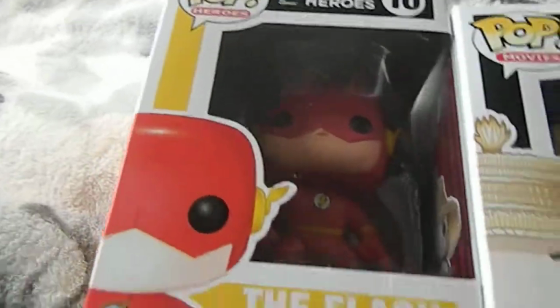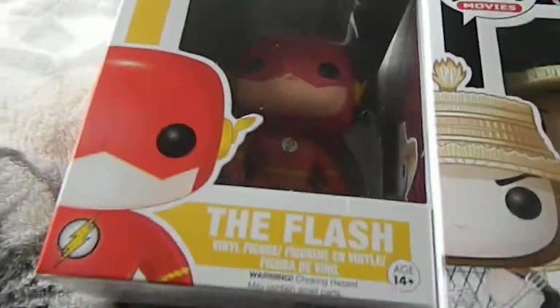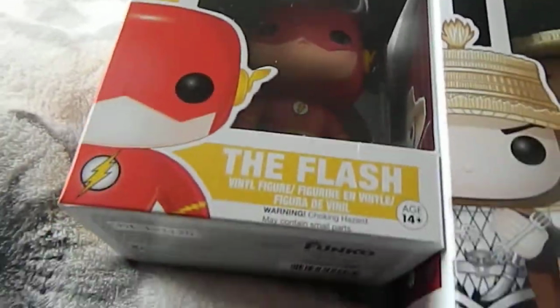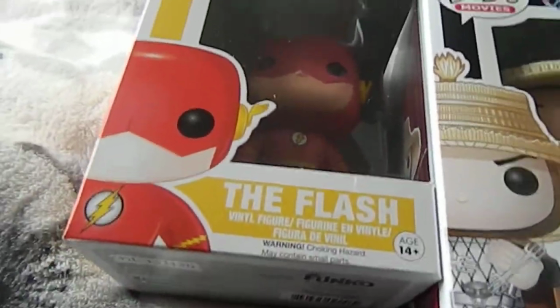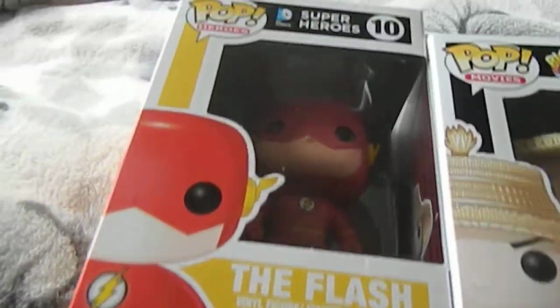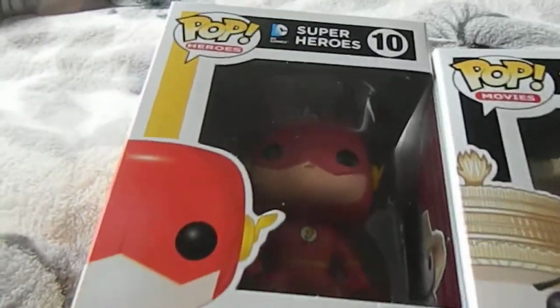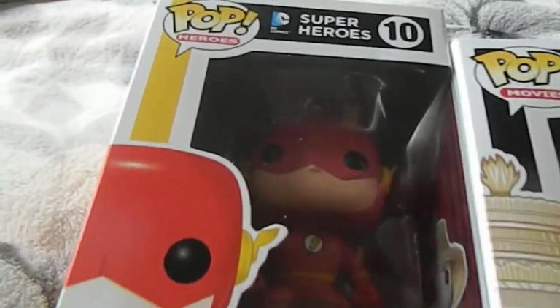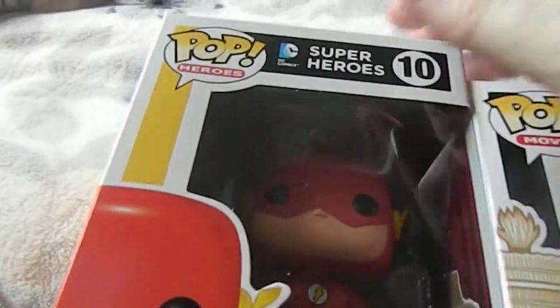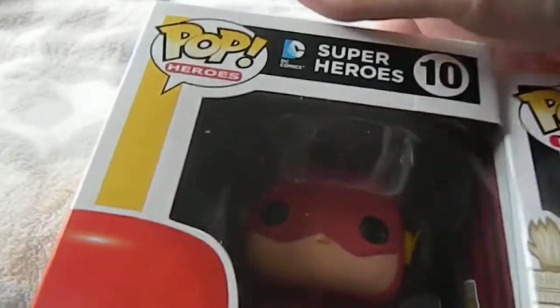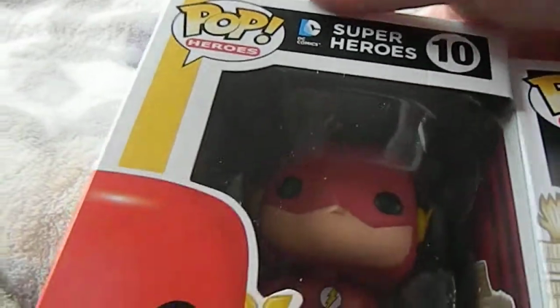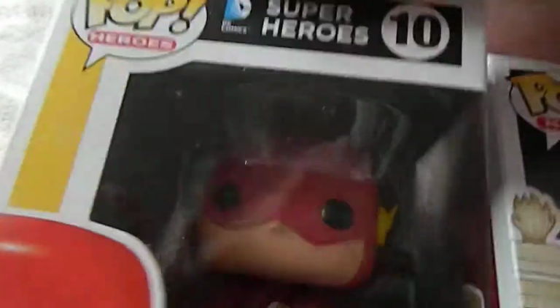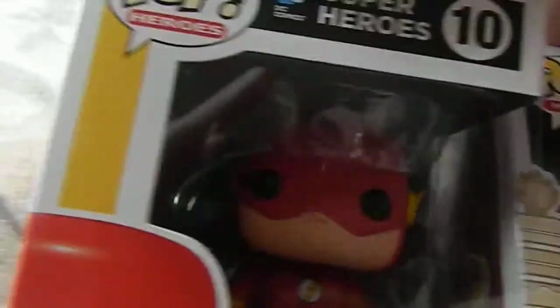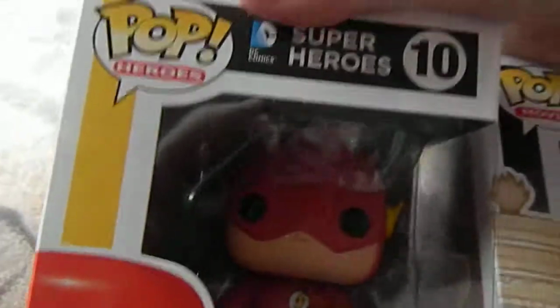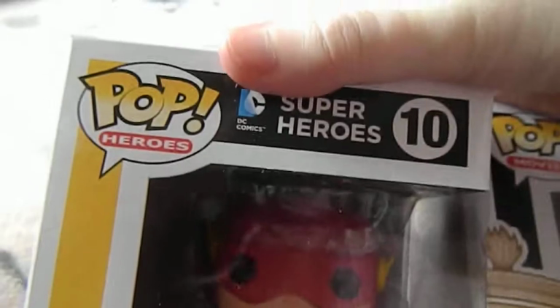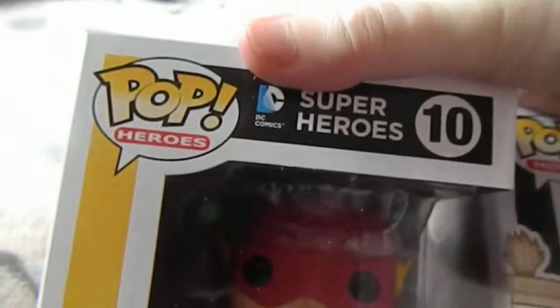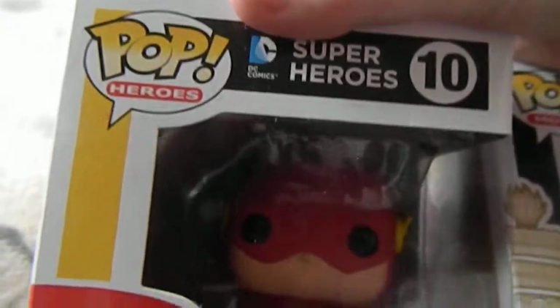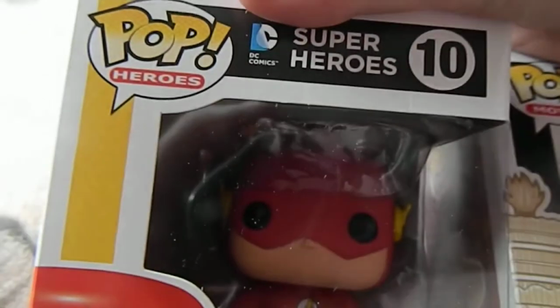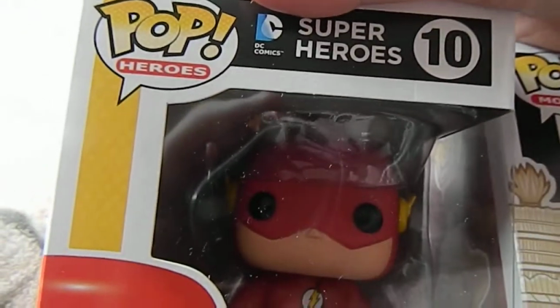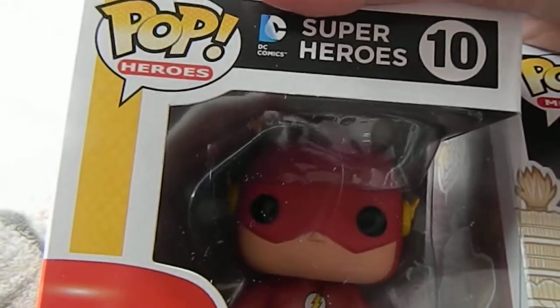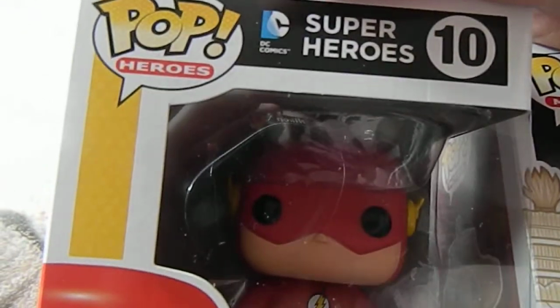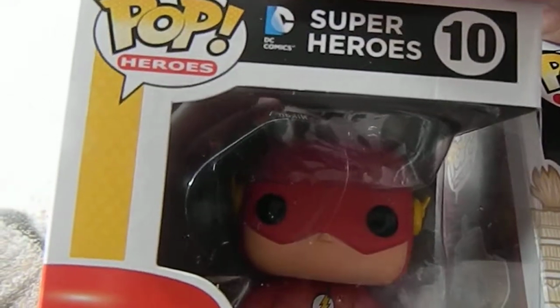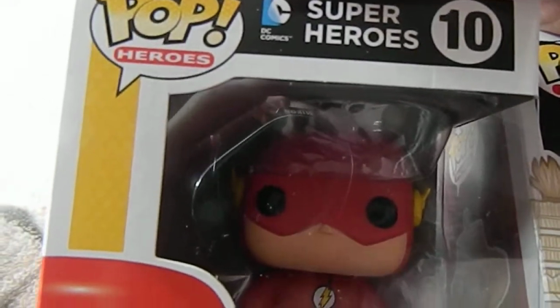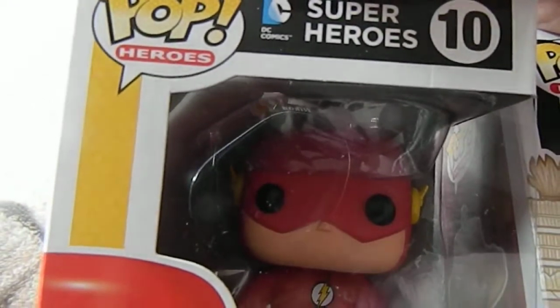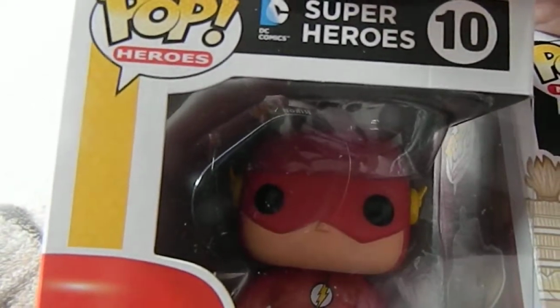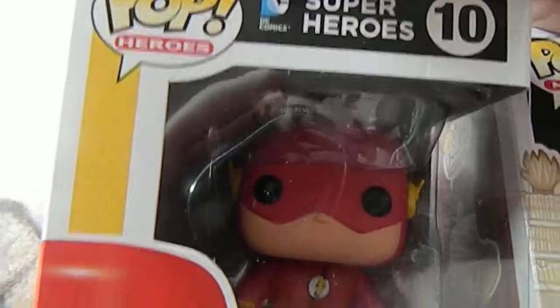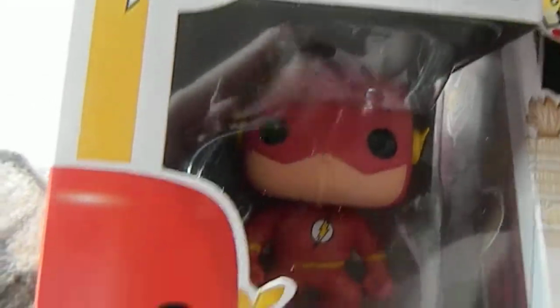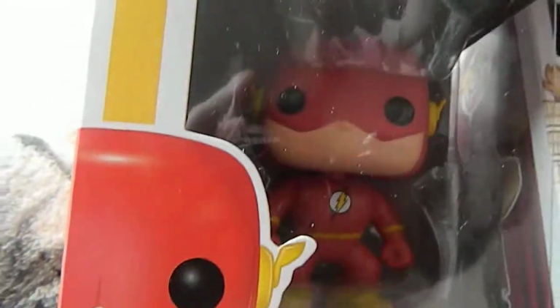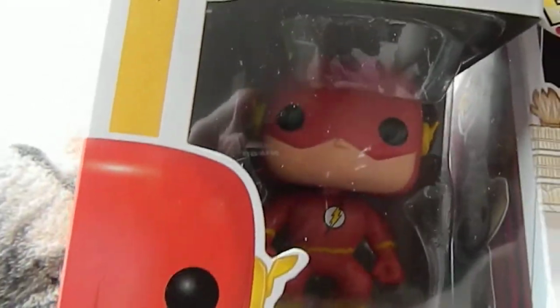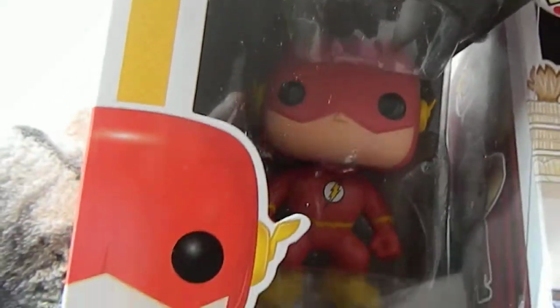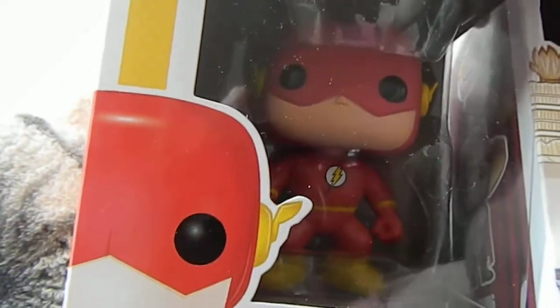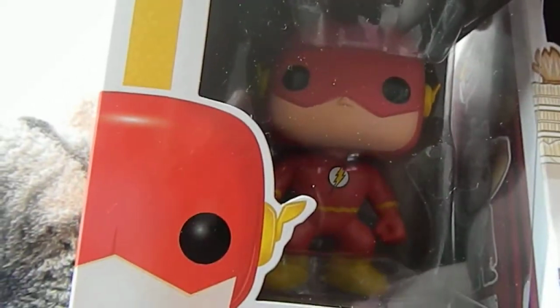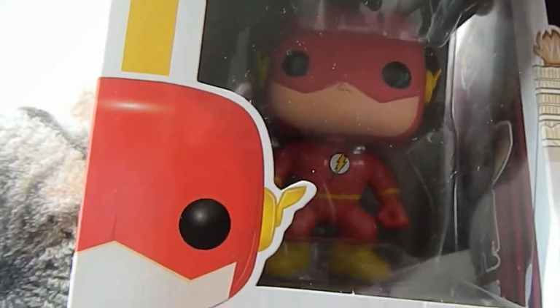This month I have received The Flash, which is the superhero one — the DC Comics one. Which is quite nice.